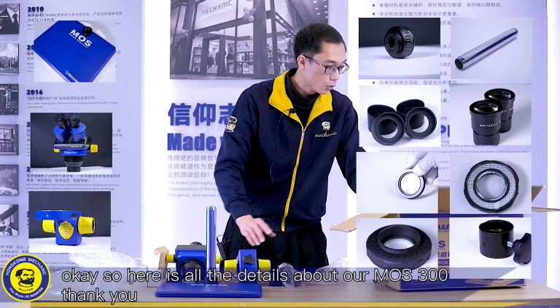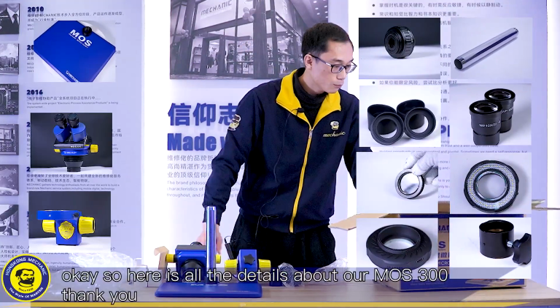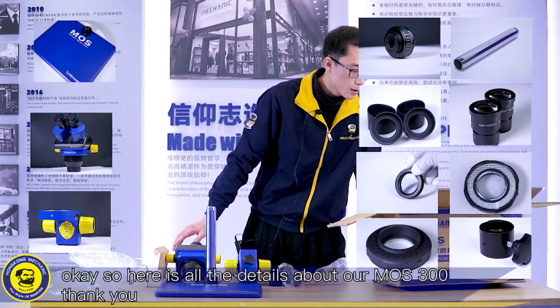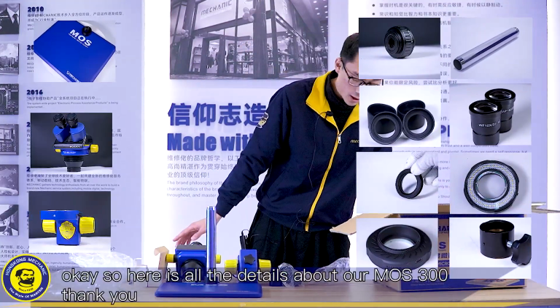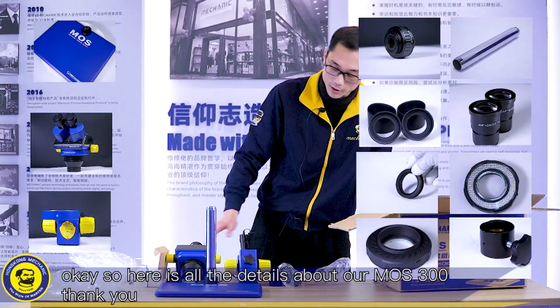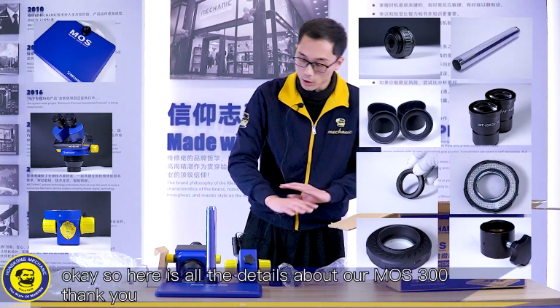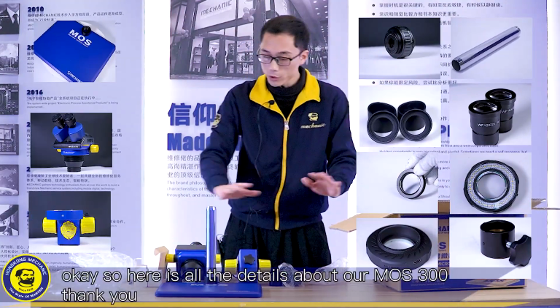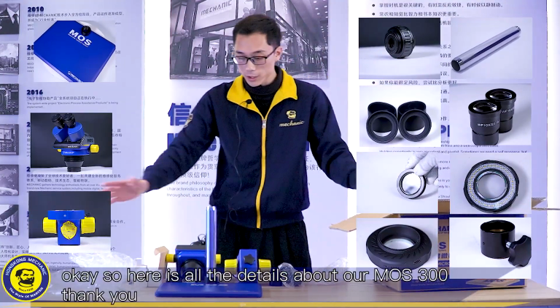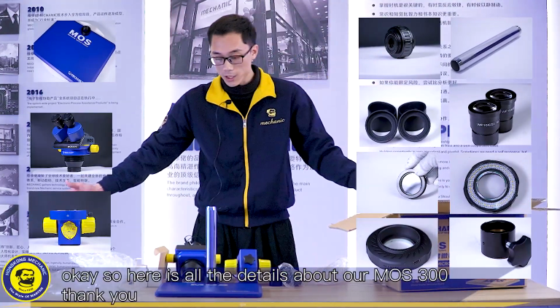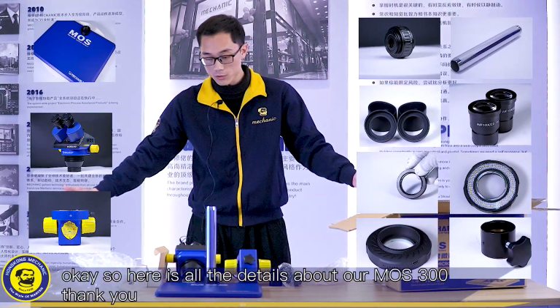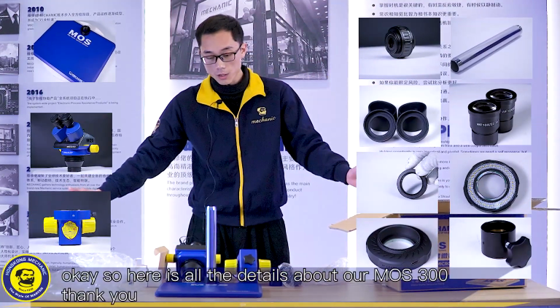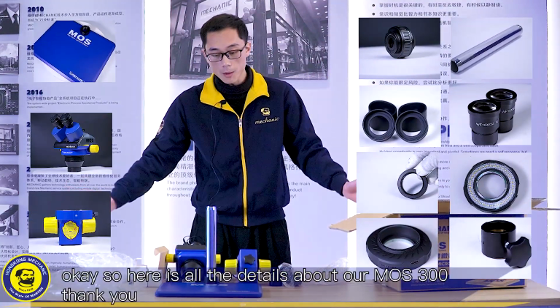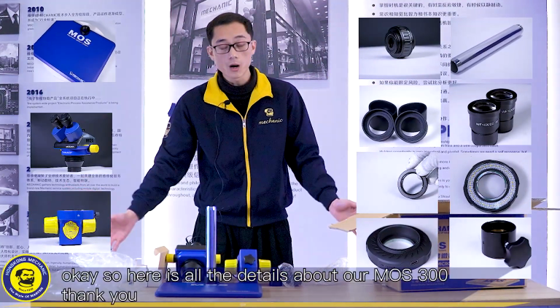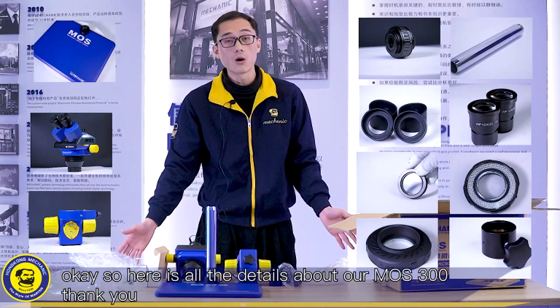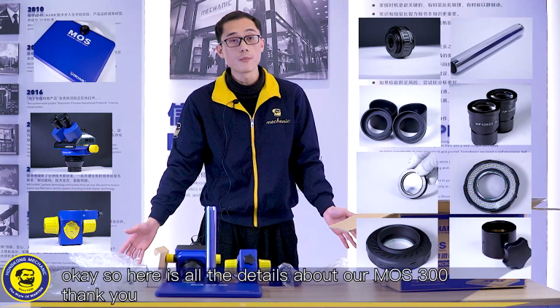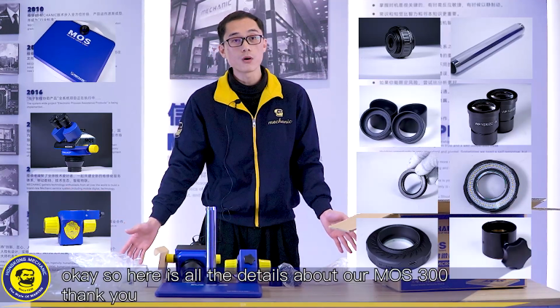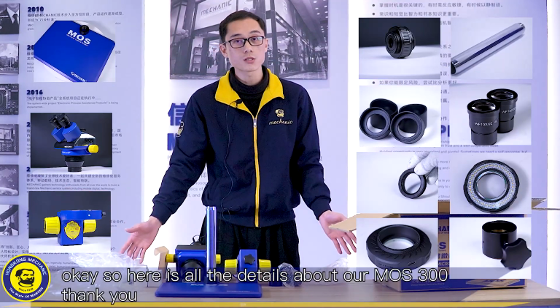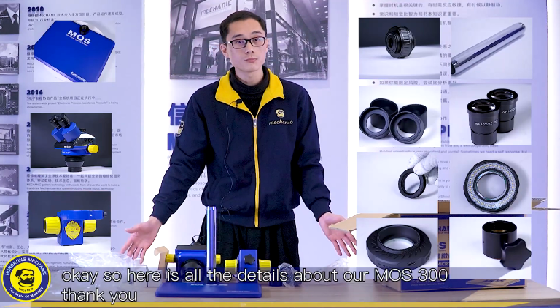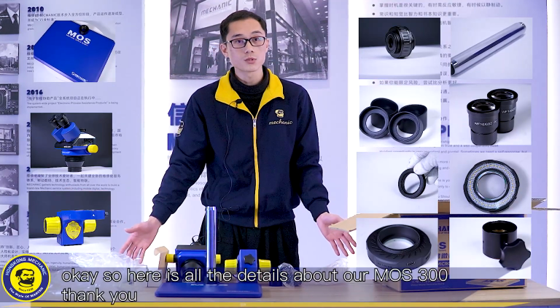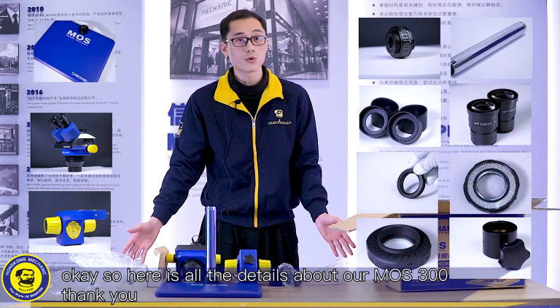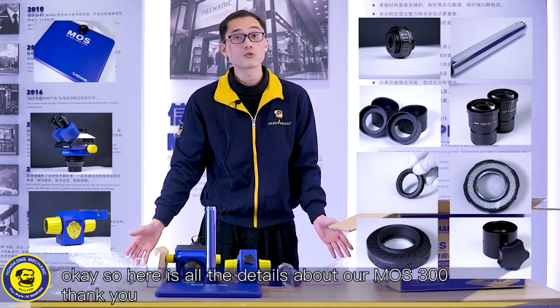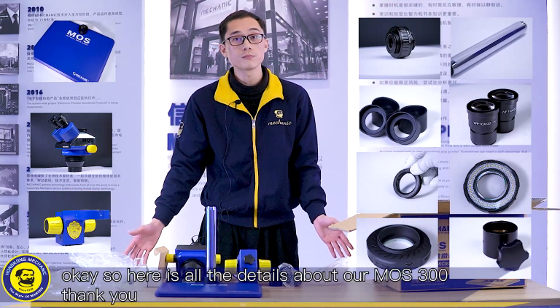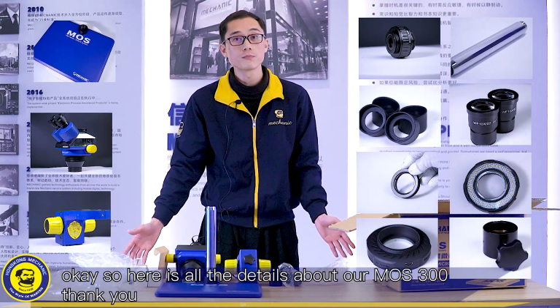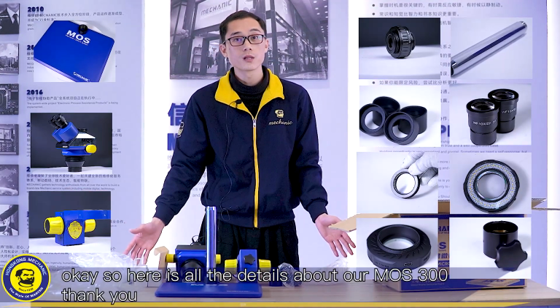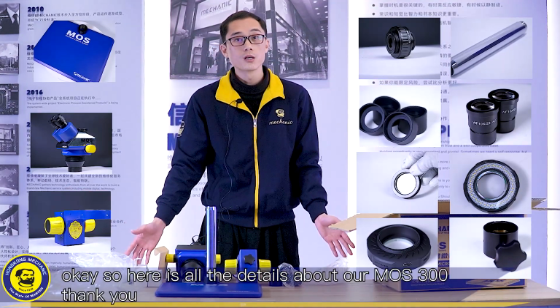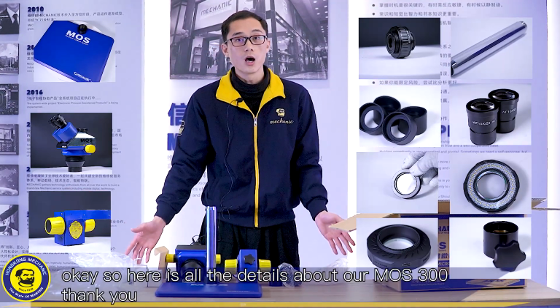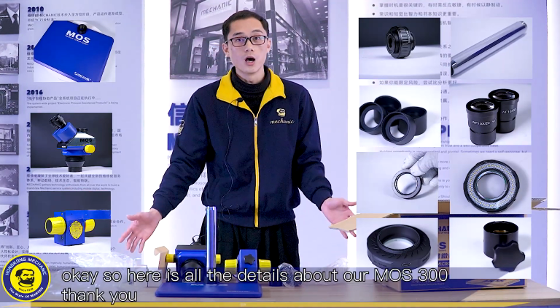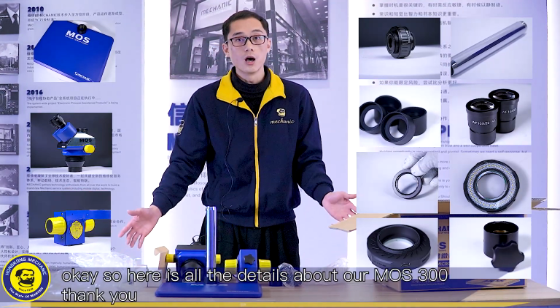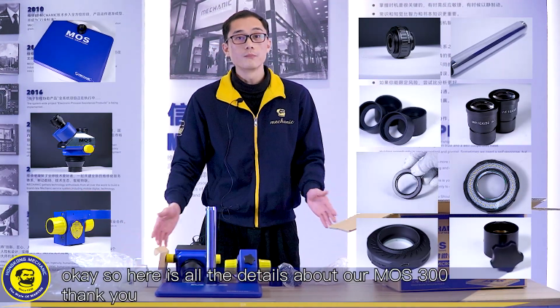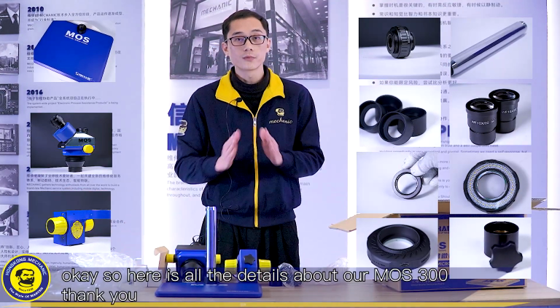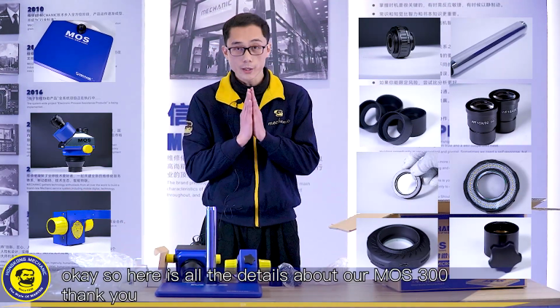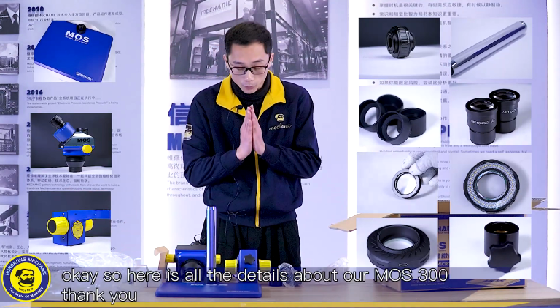Here are all the details about our MOS 300. Thank you.